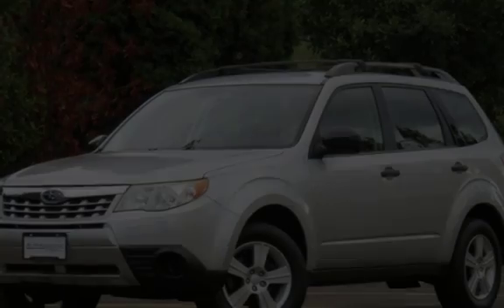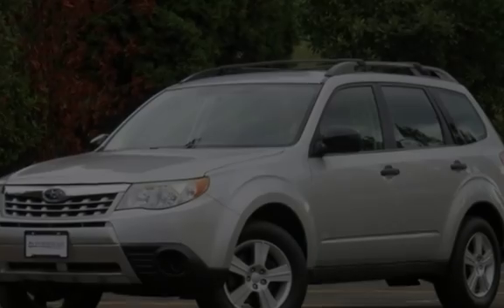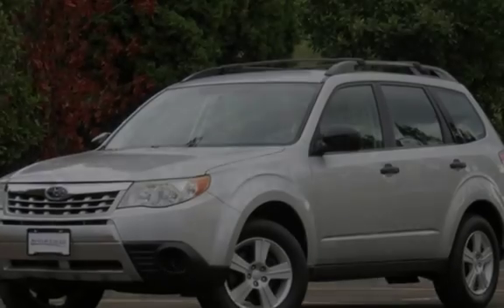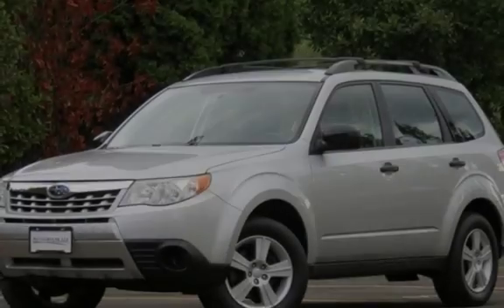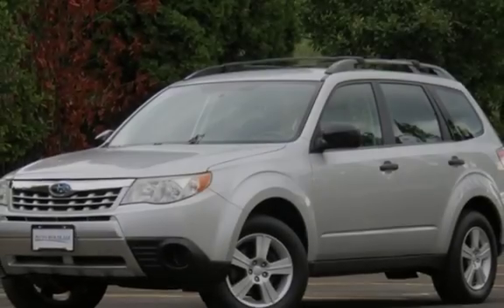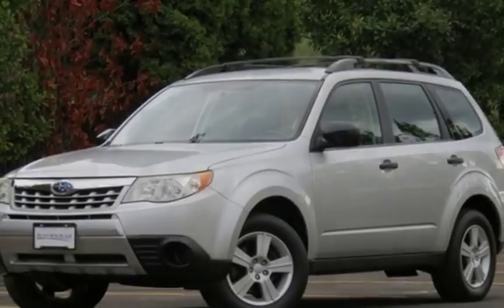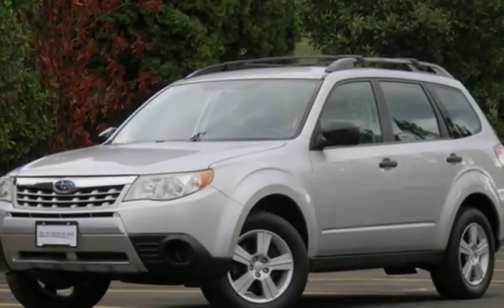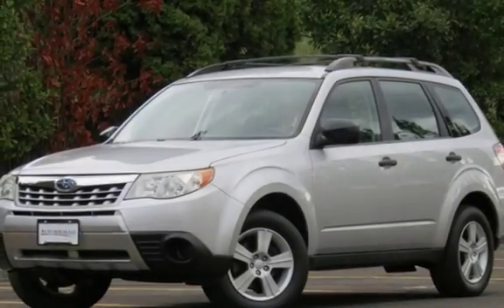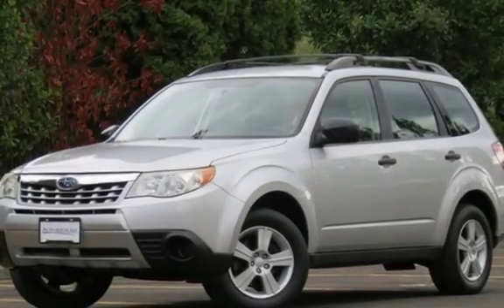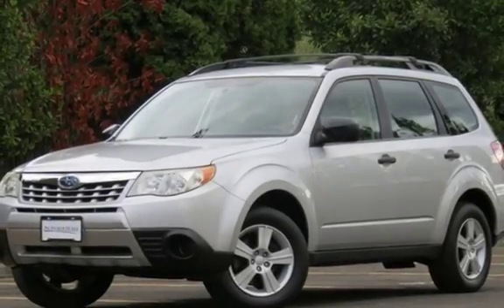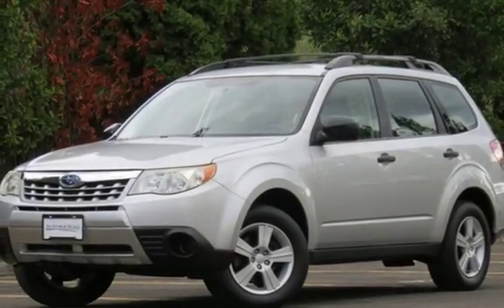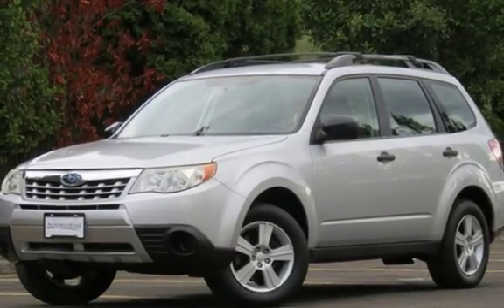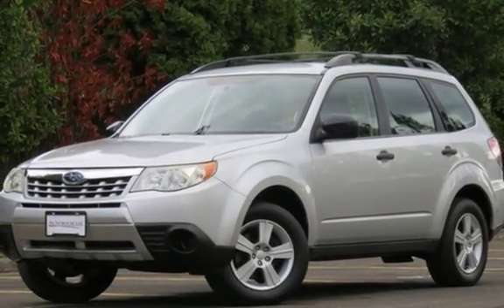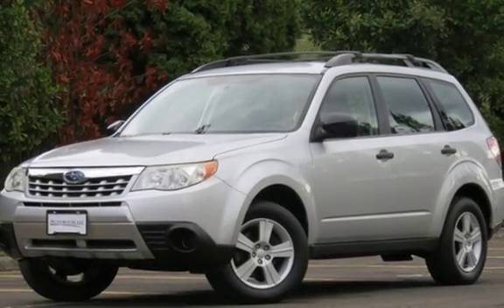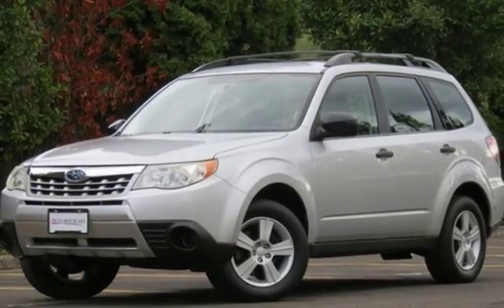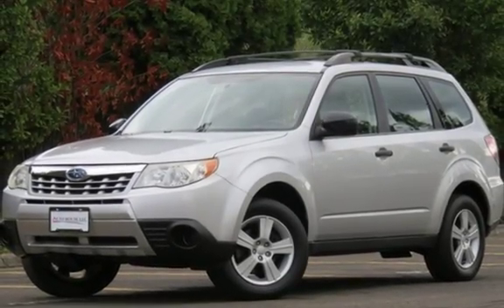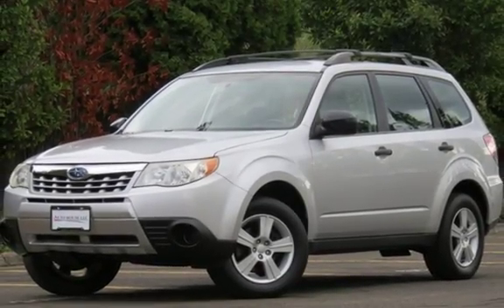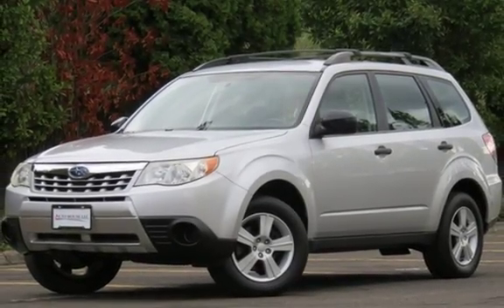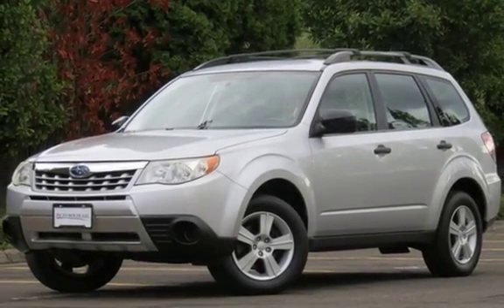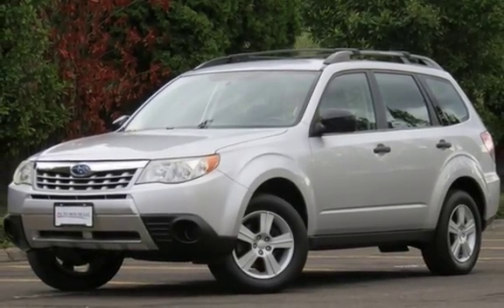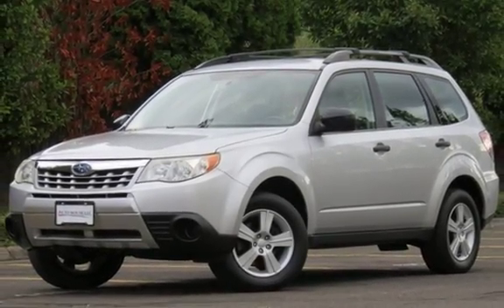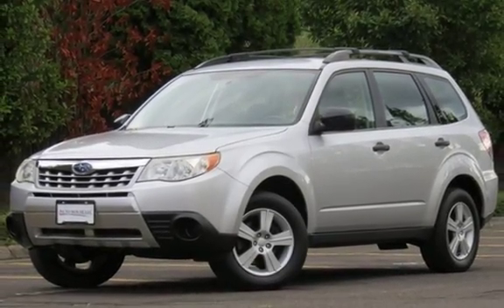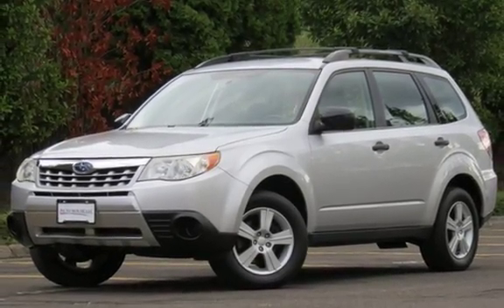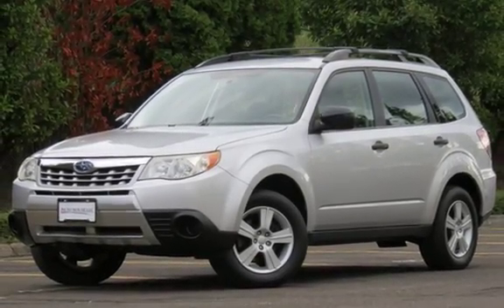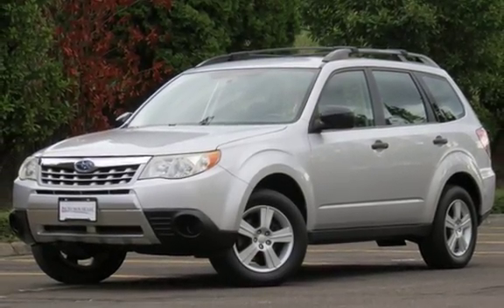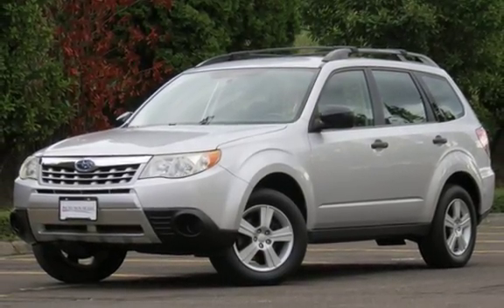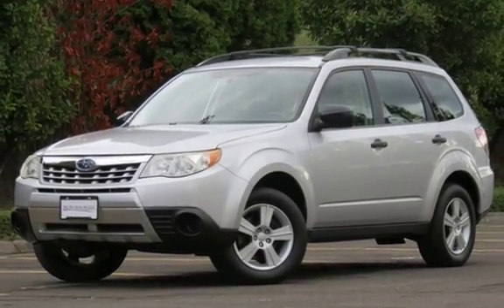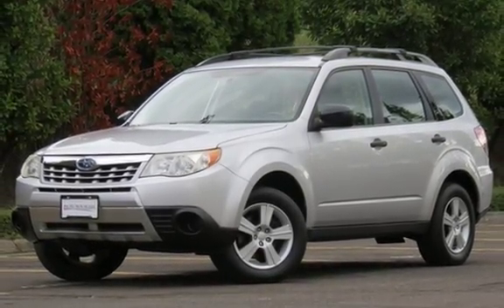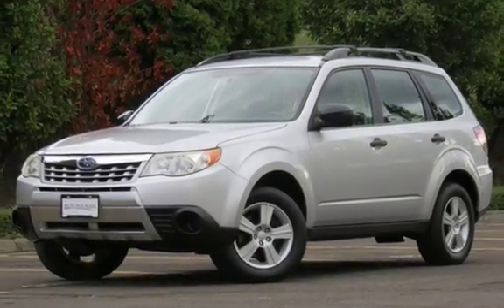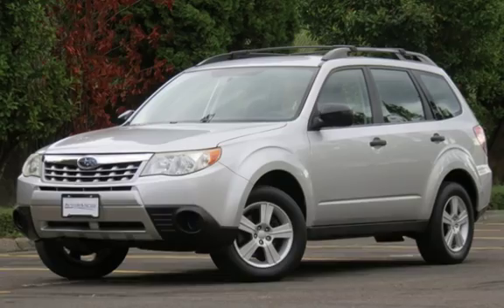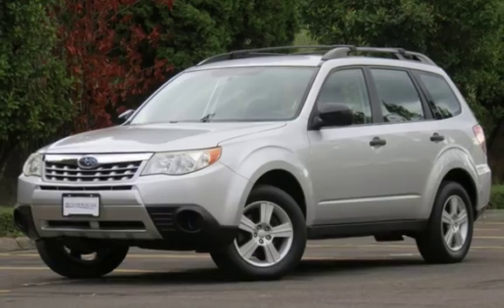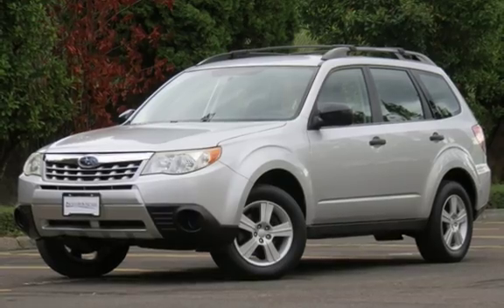Welcome to Autohouse LLC. We will offer you the best collection of nice cars with the best financing available.